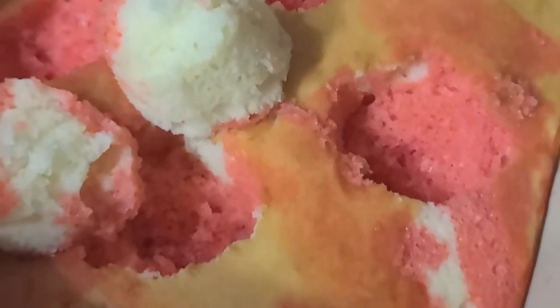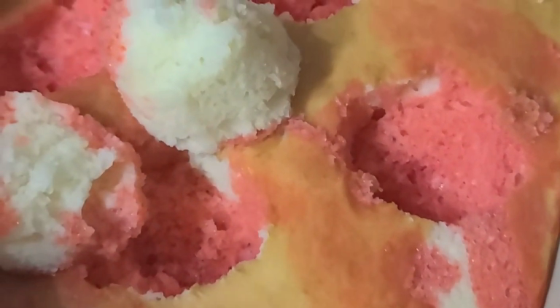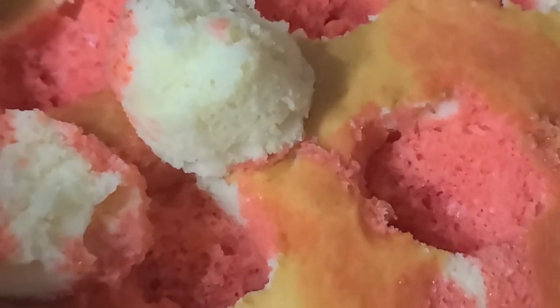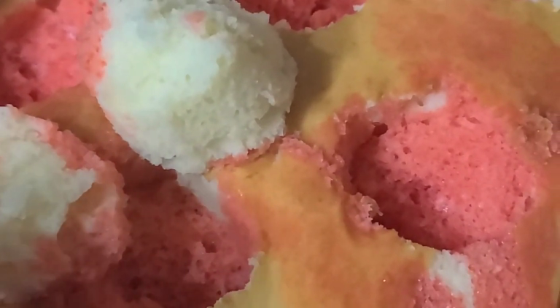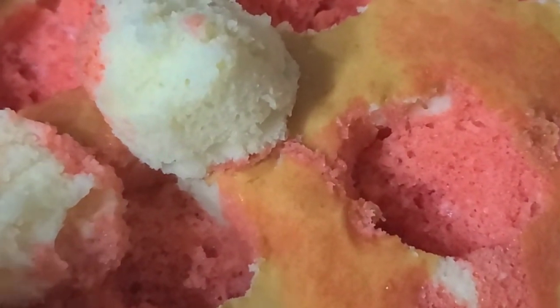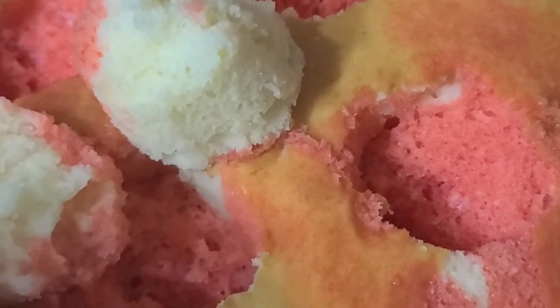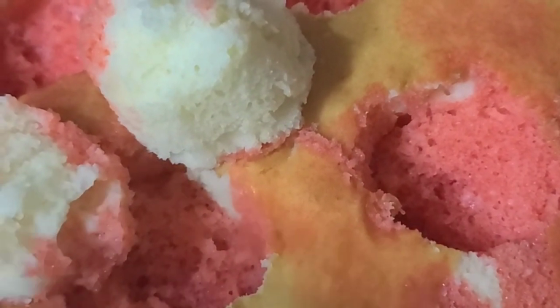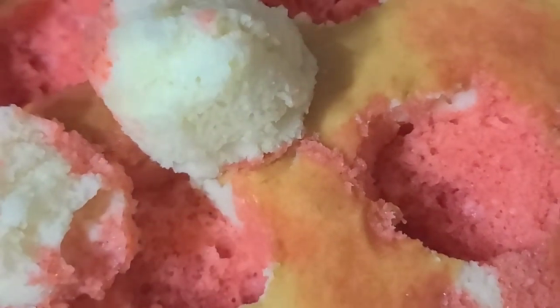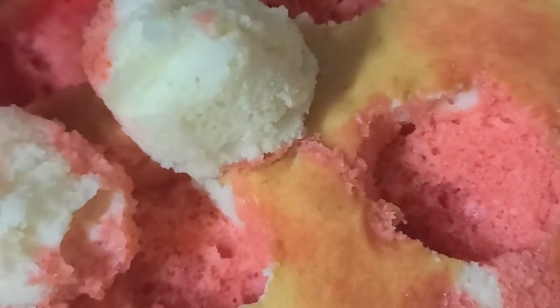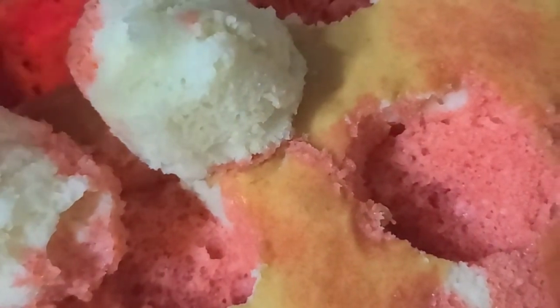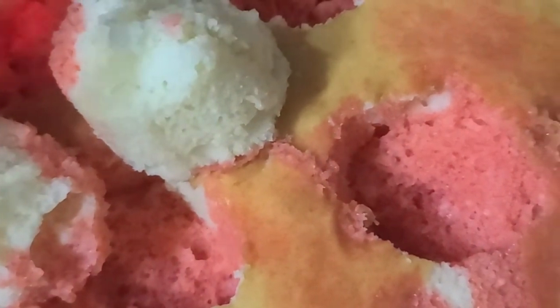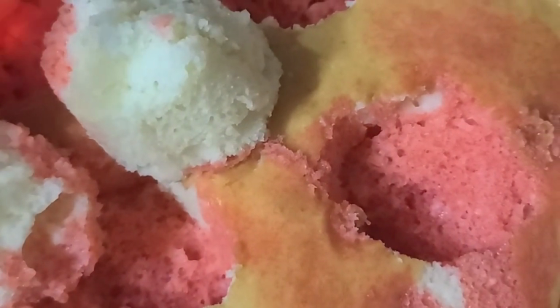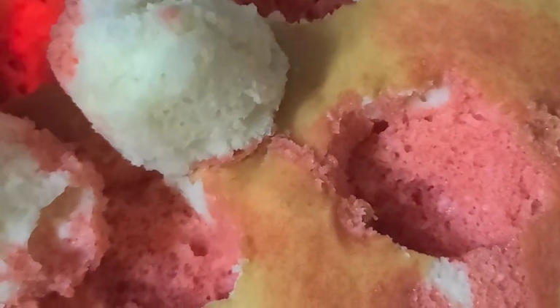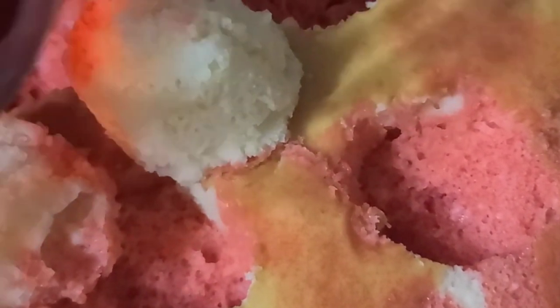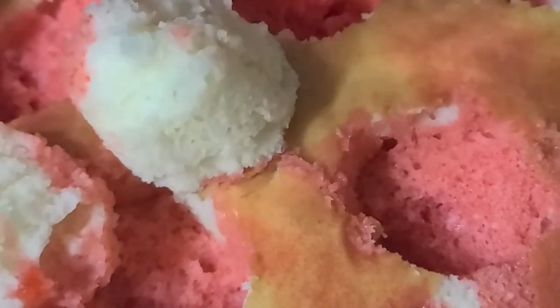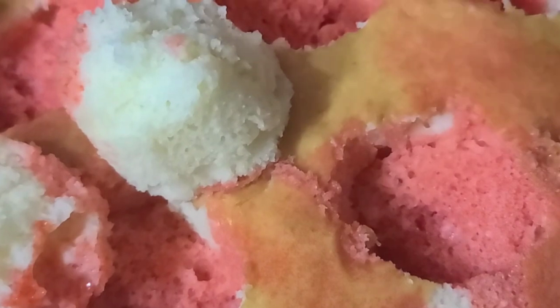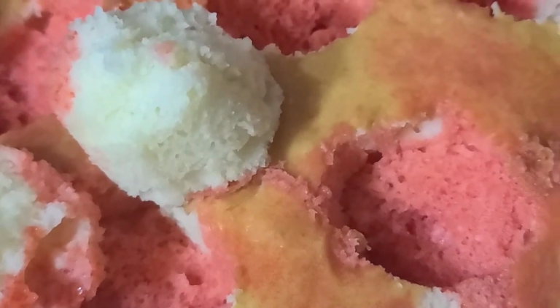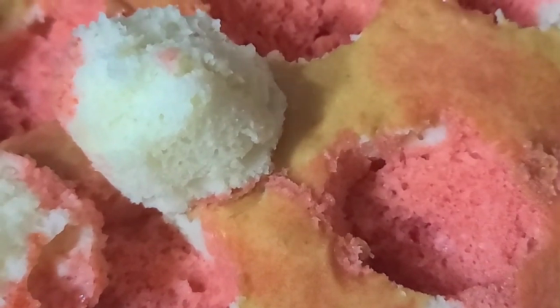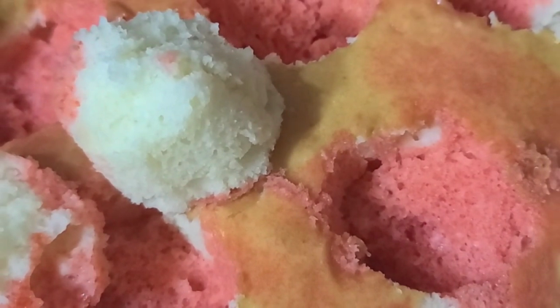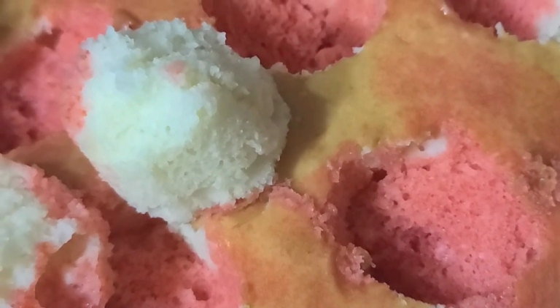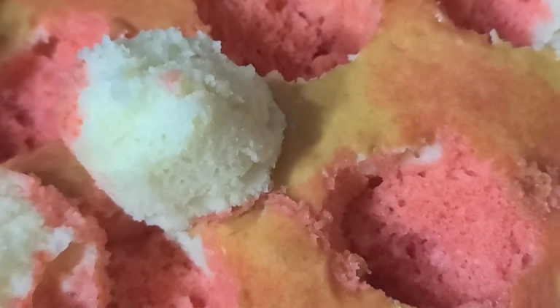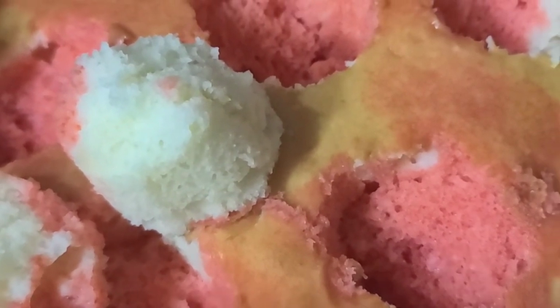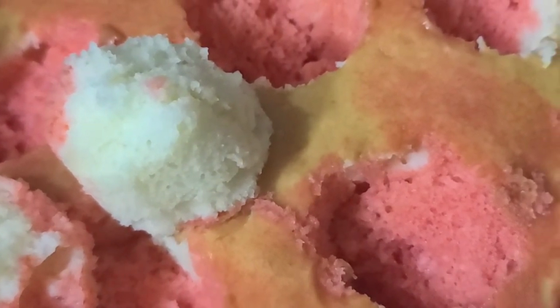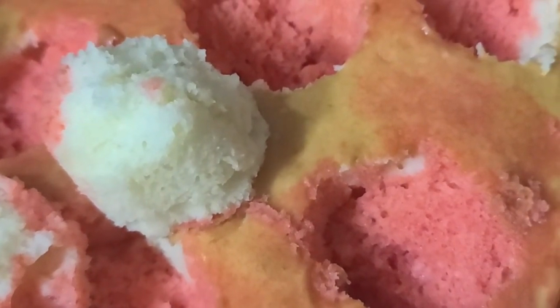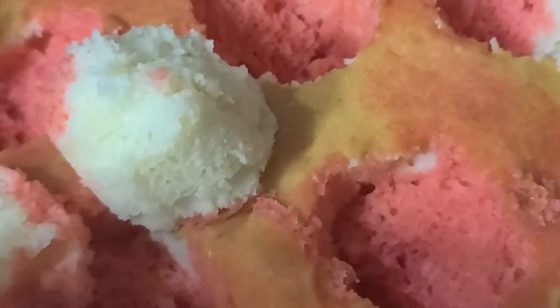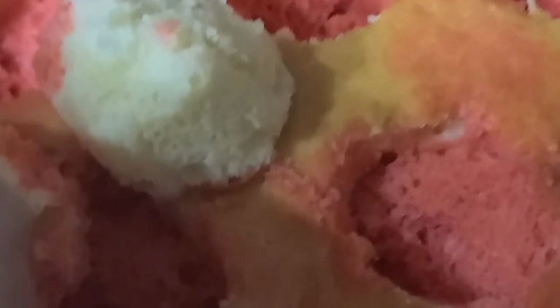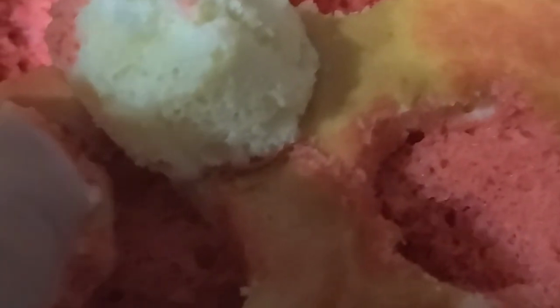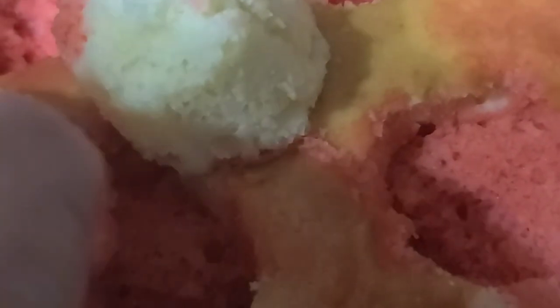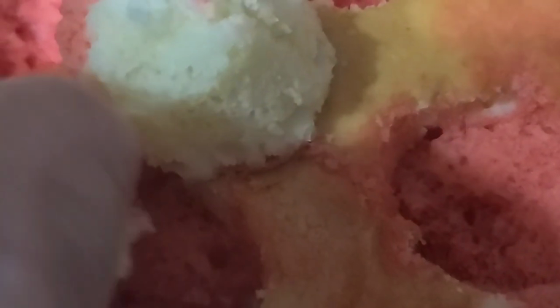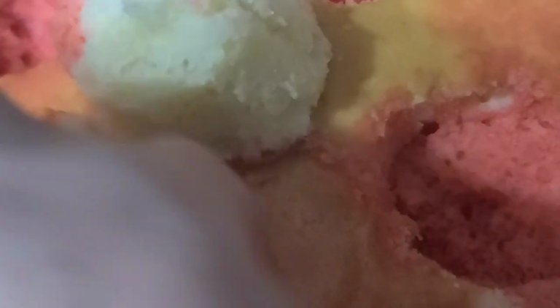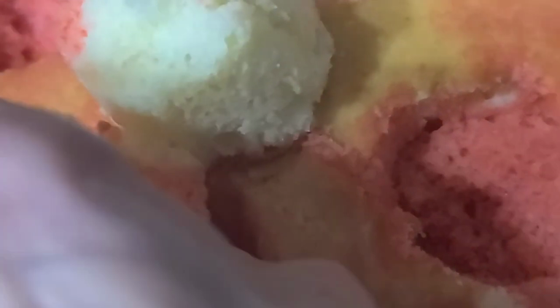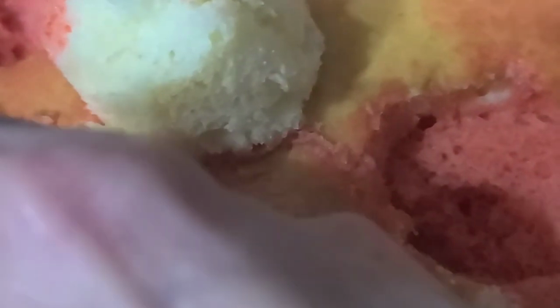Put it in the fridge, let it cool, top it with fresh raspberries and whipped cream, and enjoy.